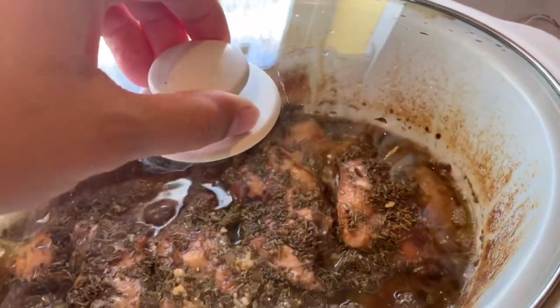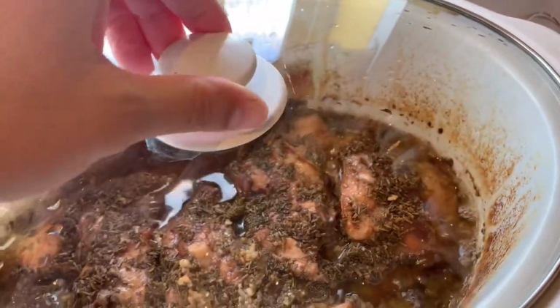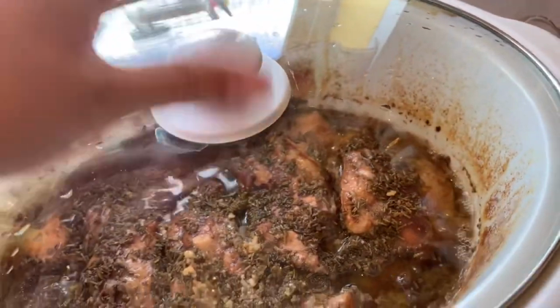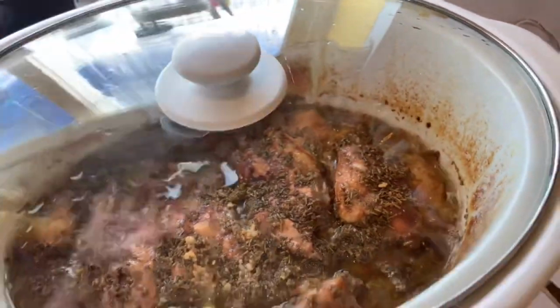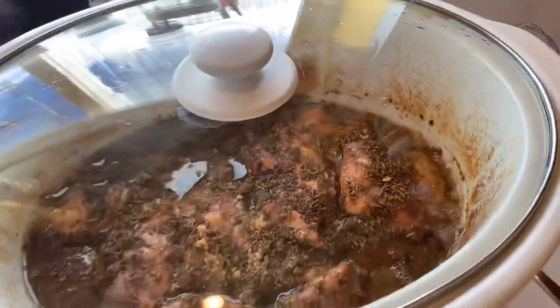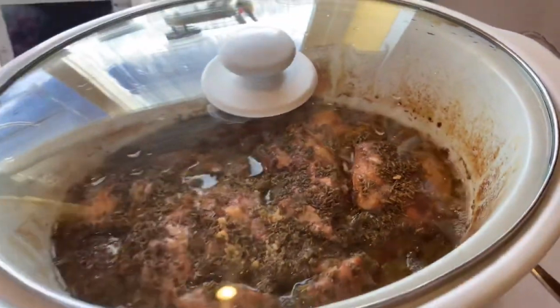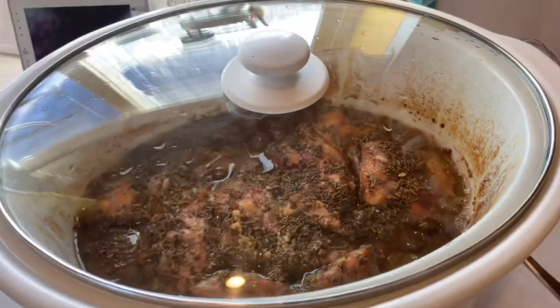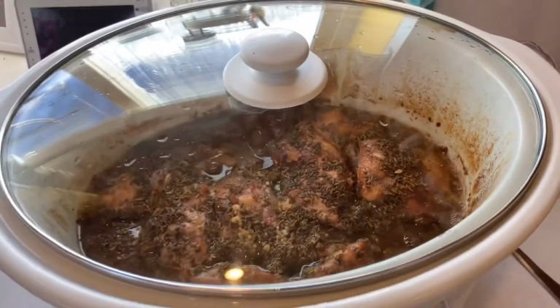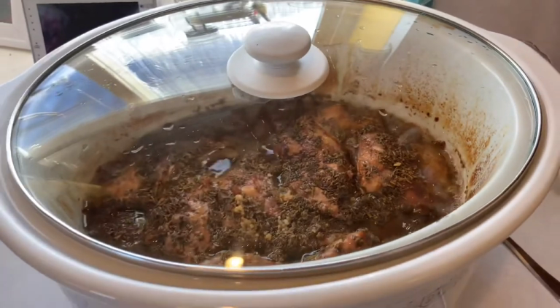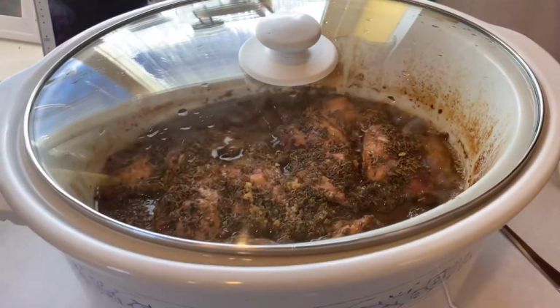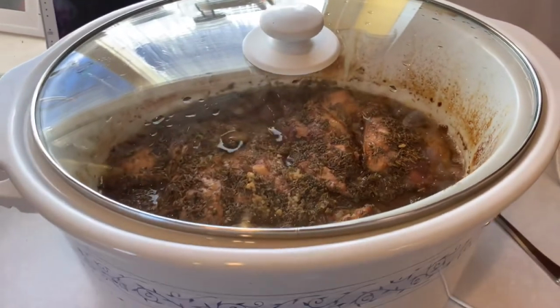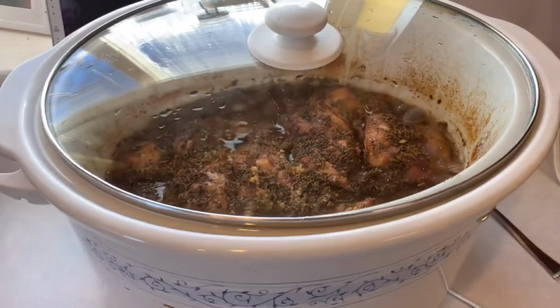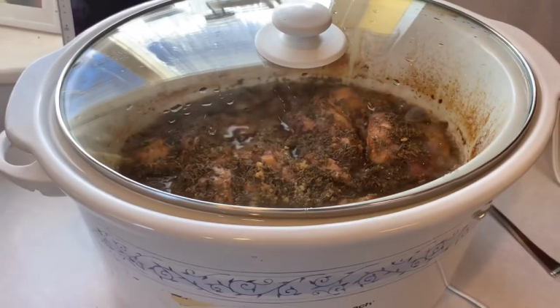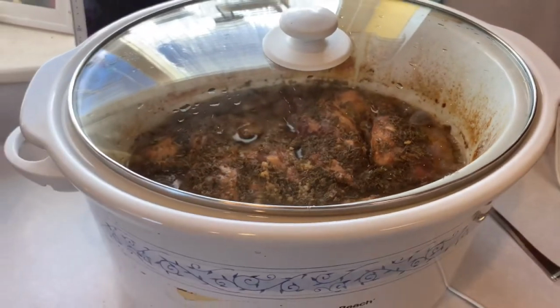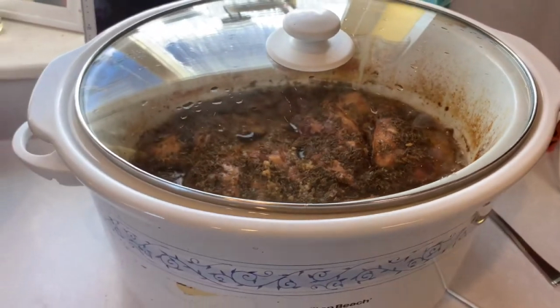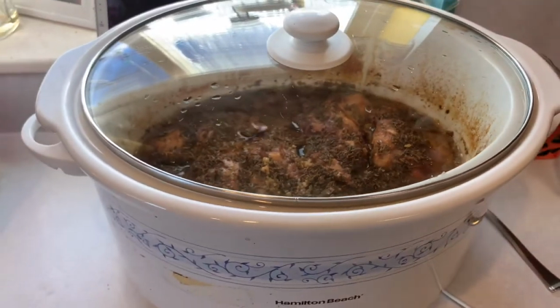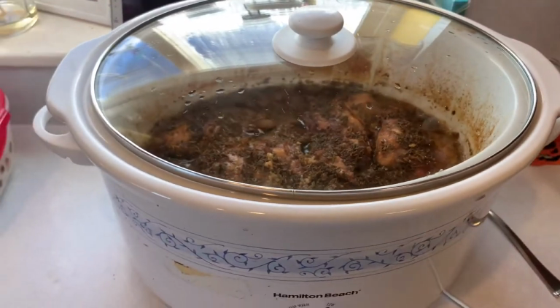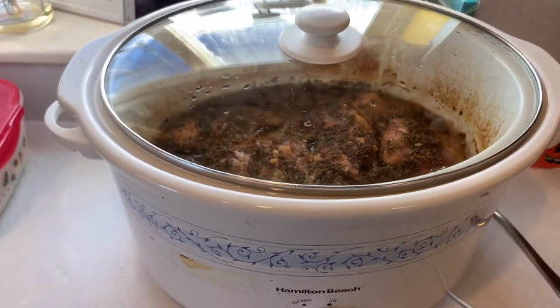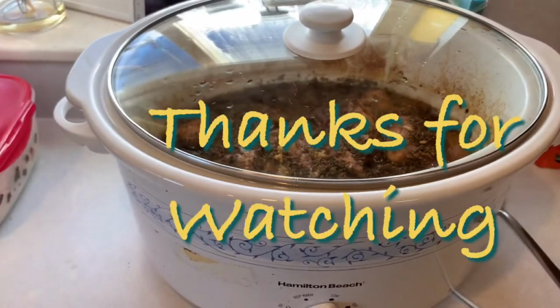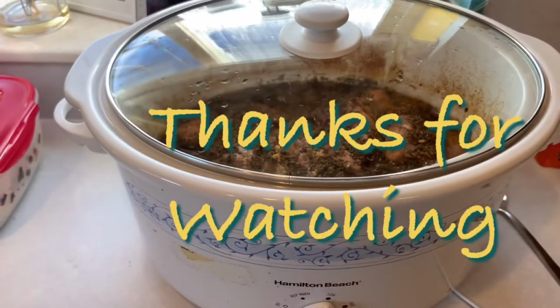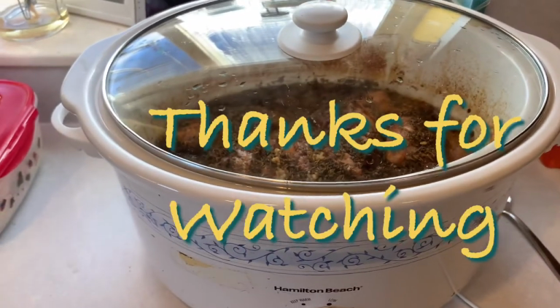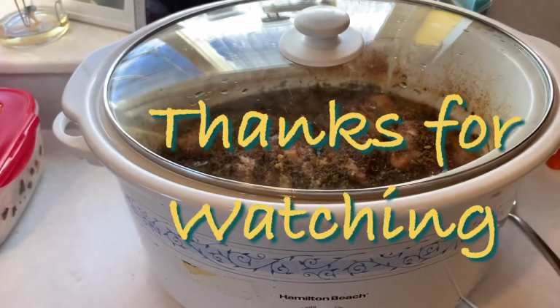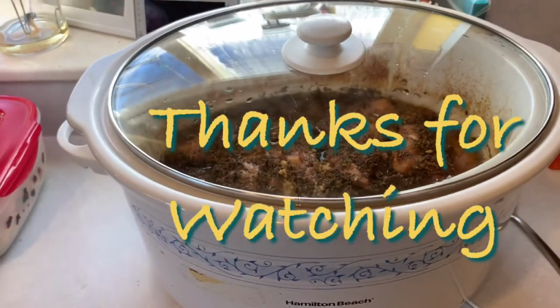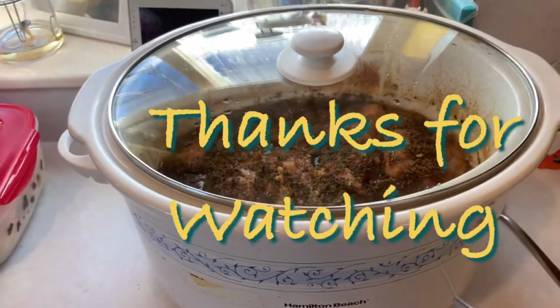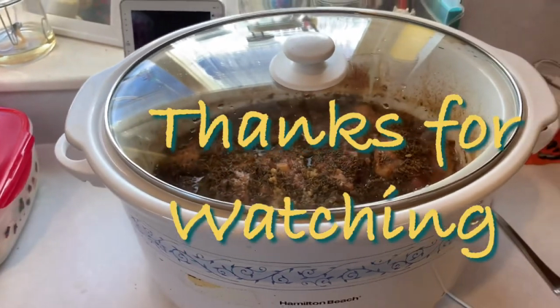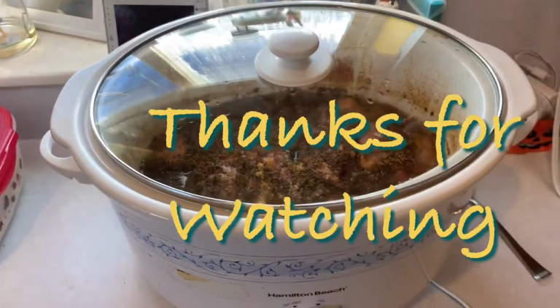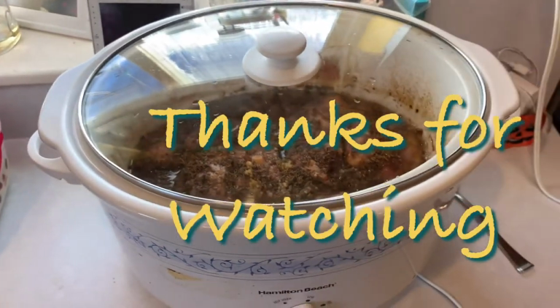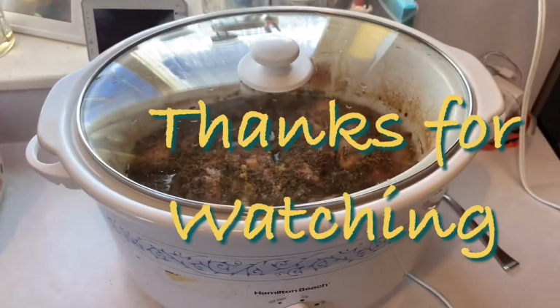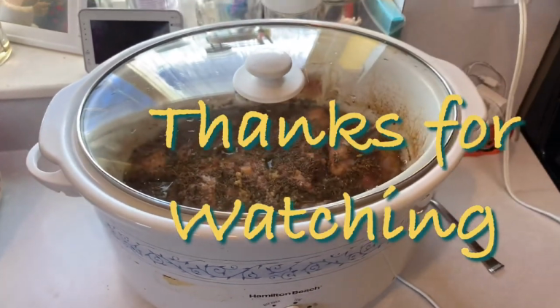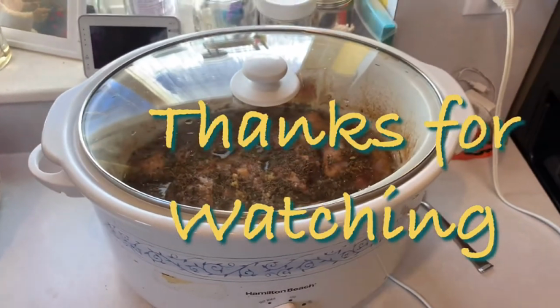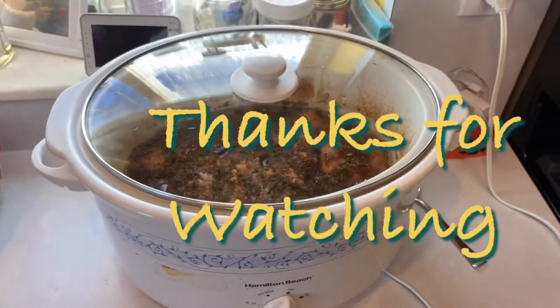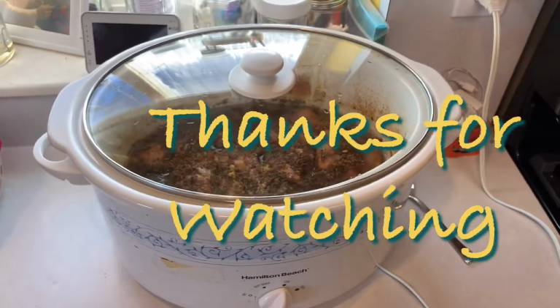If you've enjoyed this video, please like, subscribe, and share. And we will see you next time. Bye-bye.